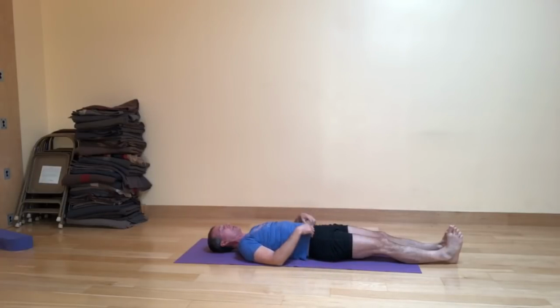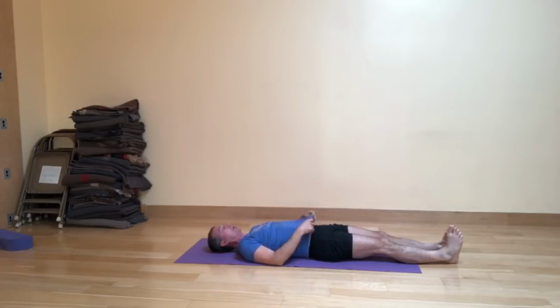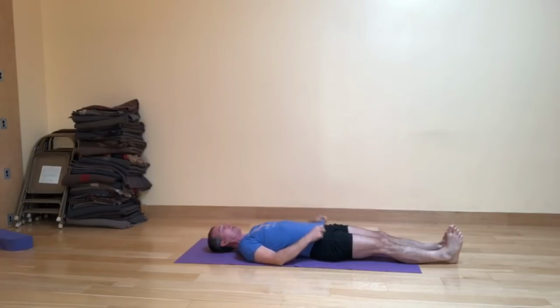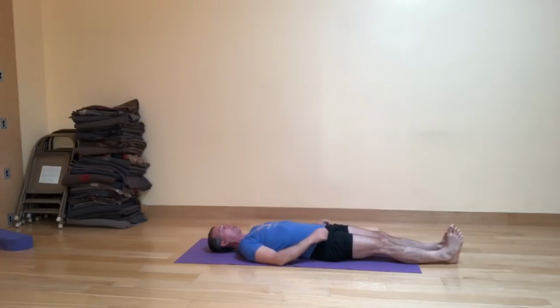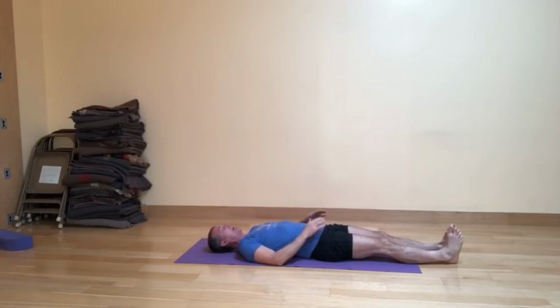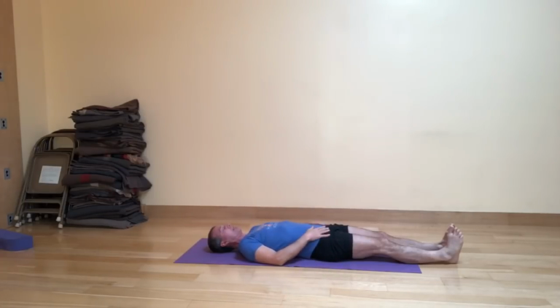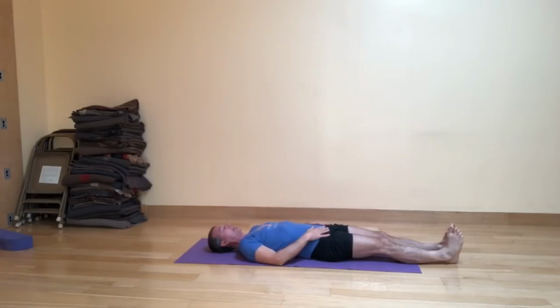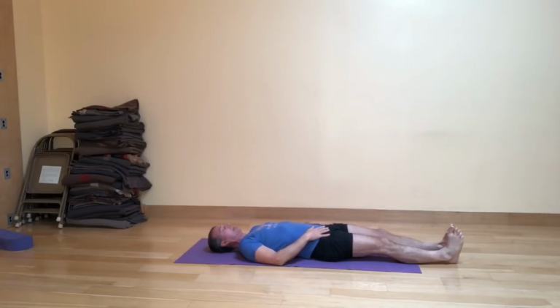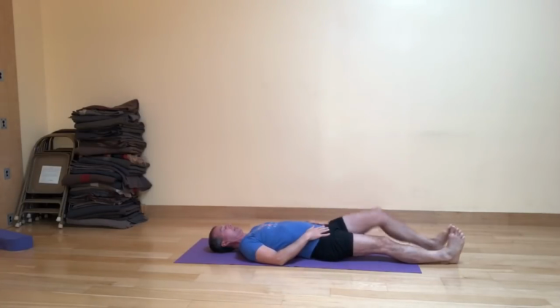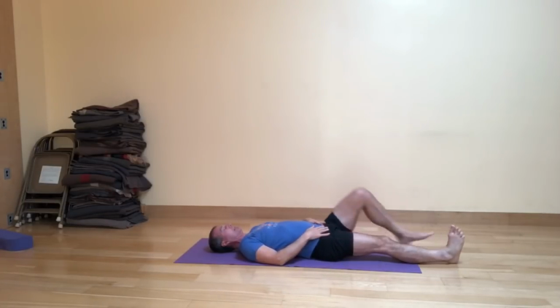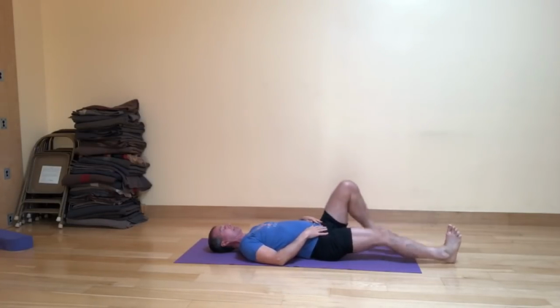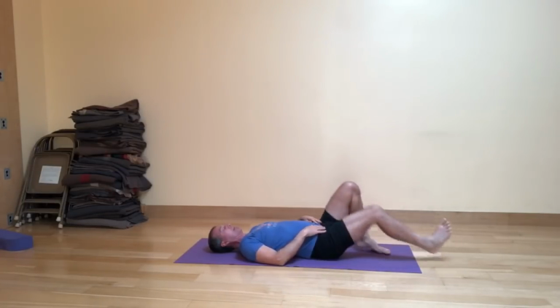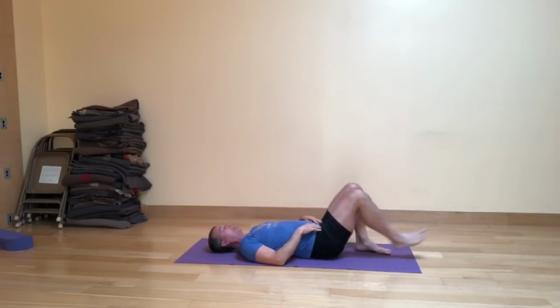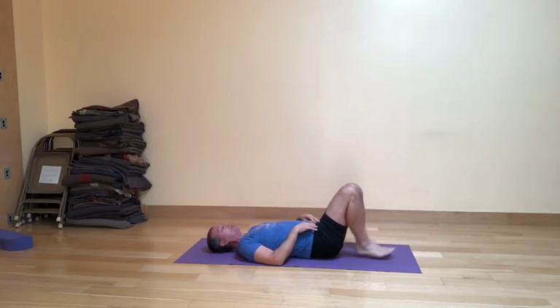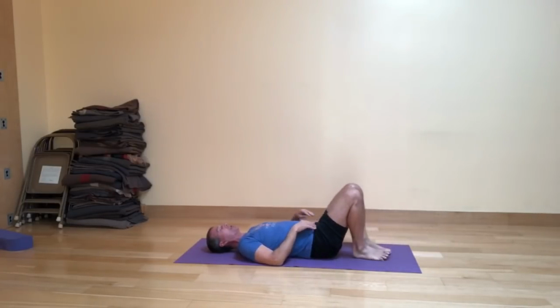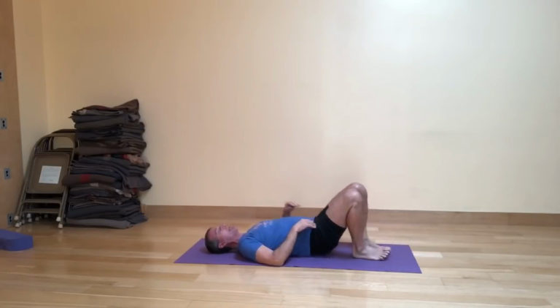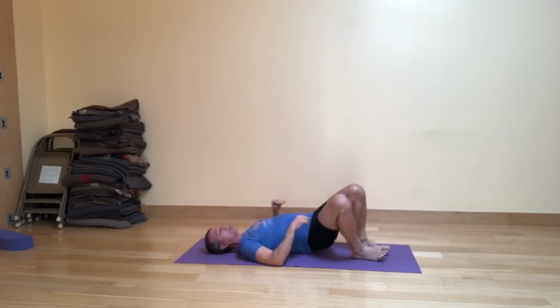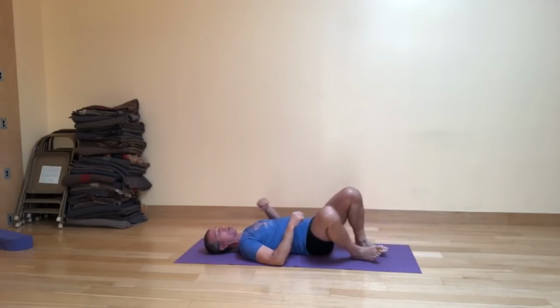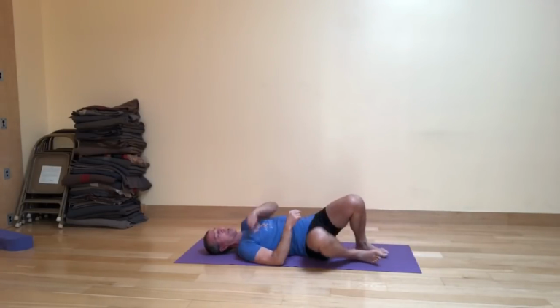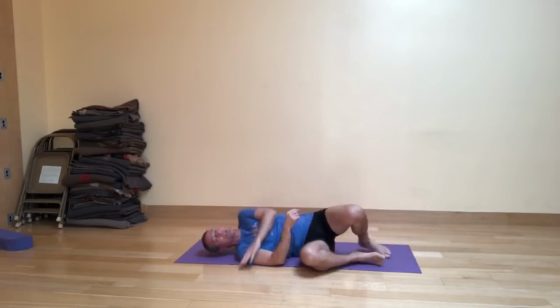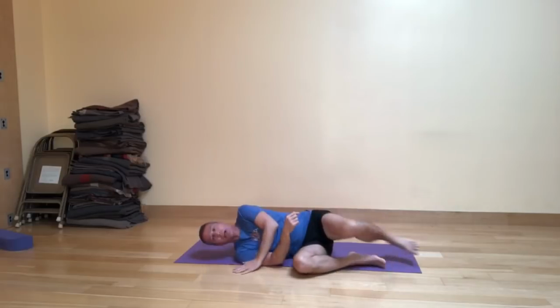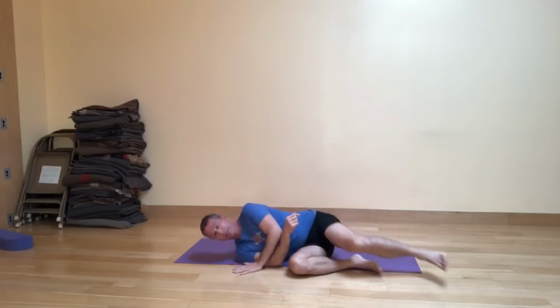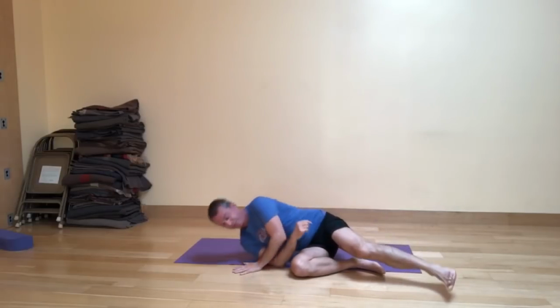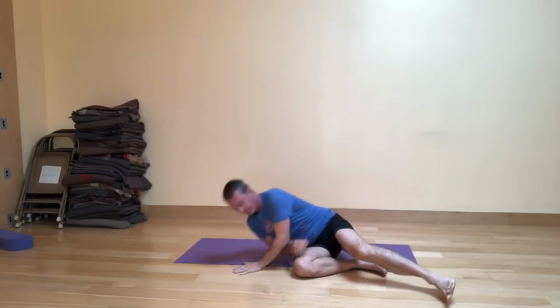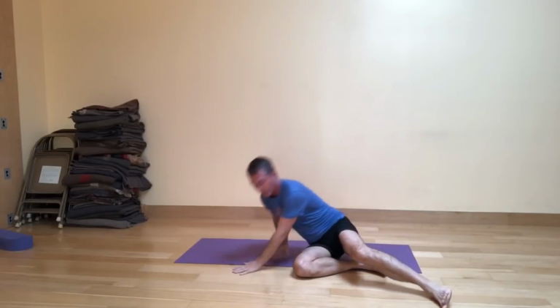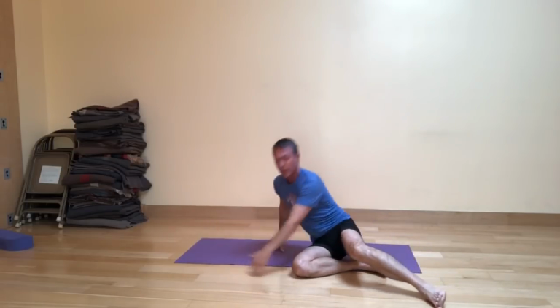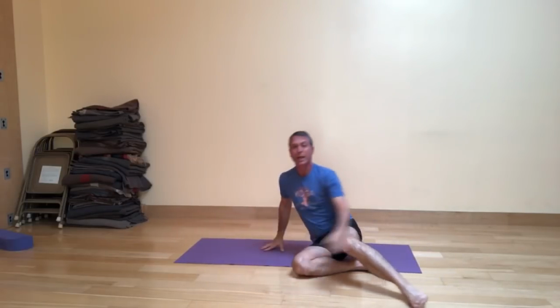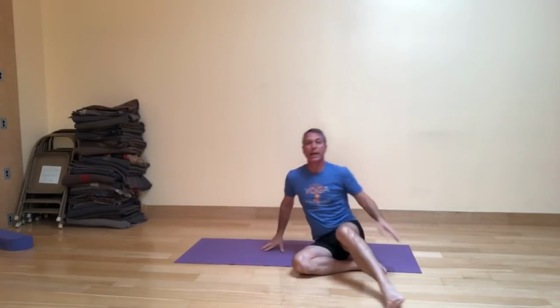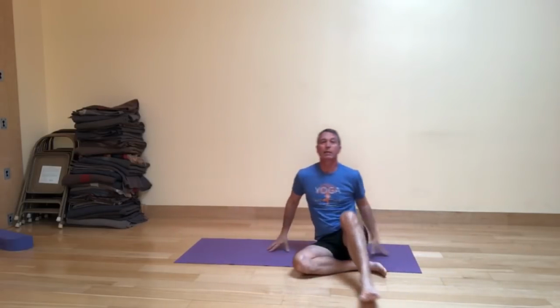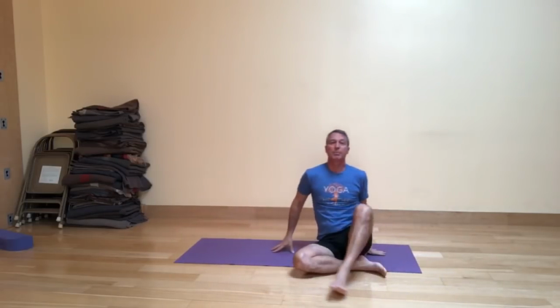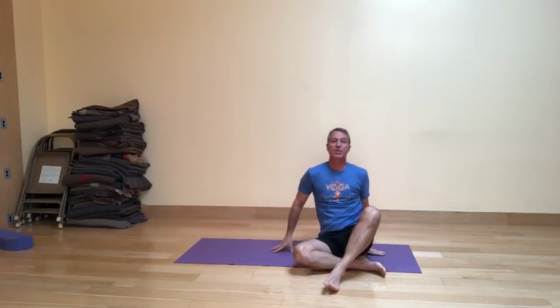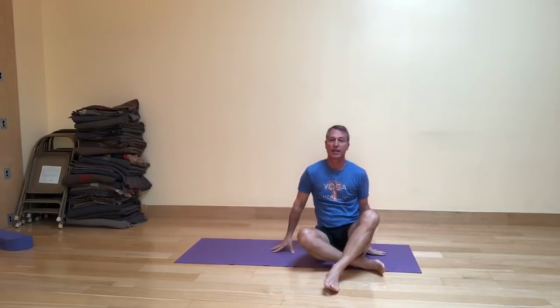Pause for a breath. To come out, bend your knees, roll to one side, and come up to sitting.